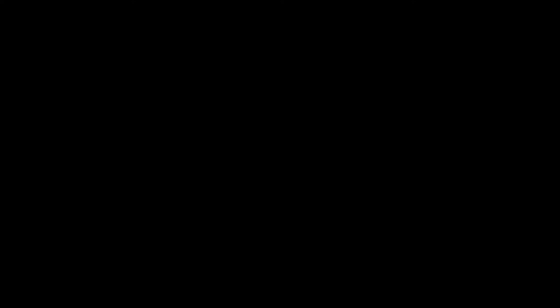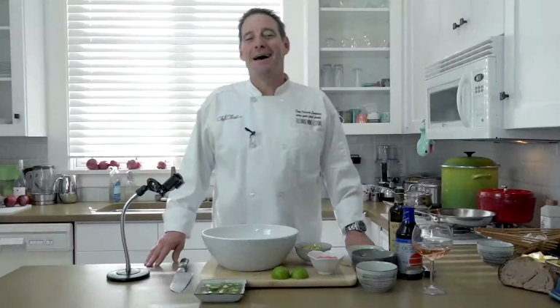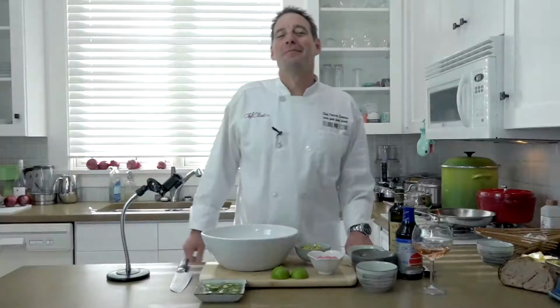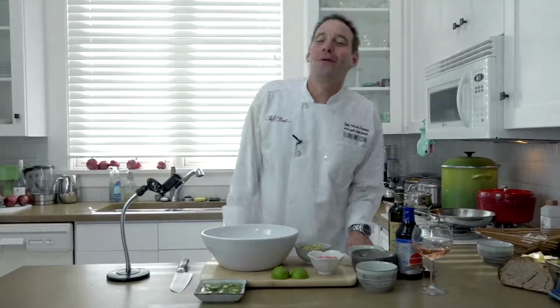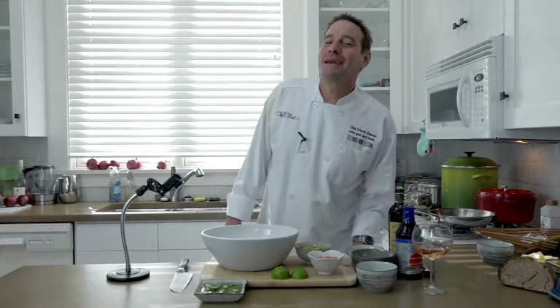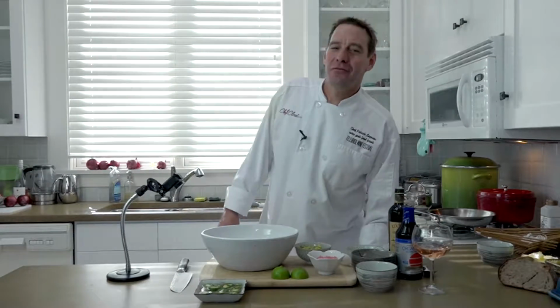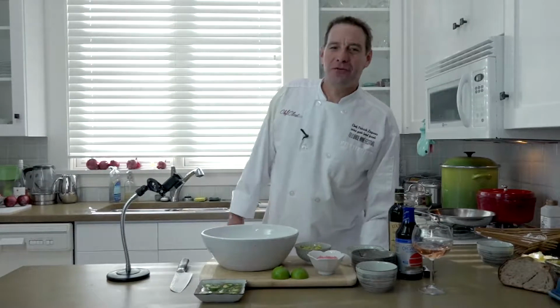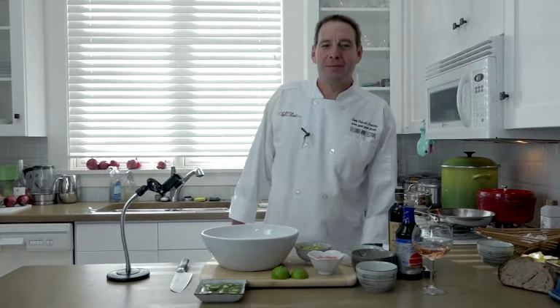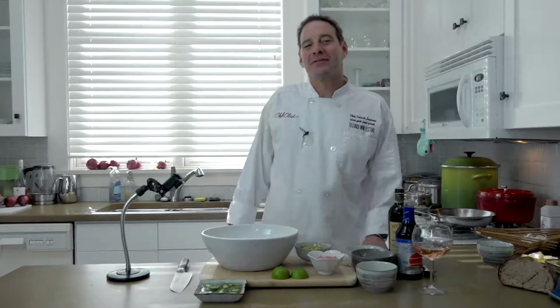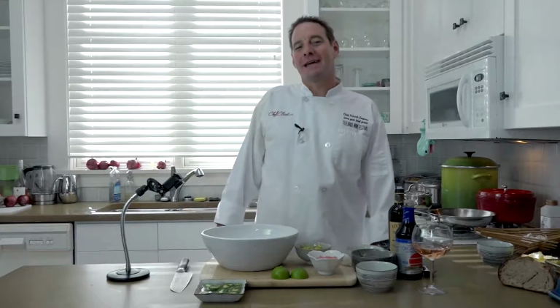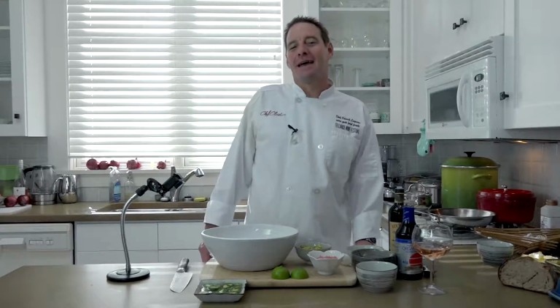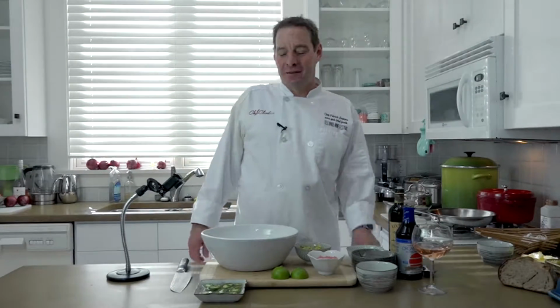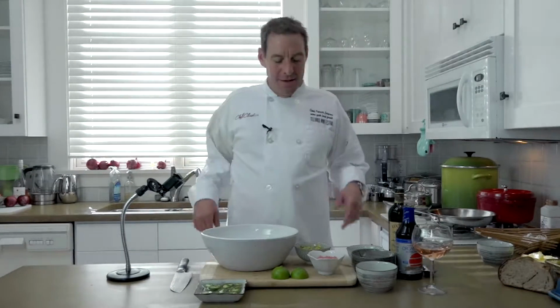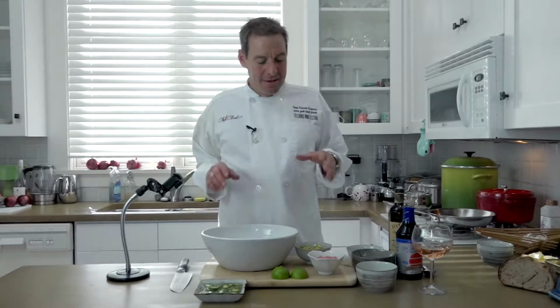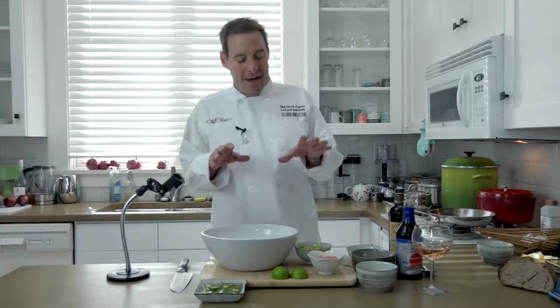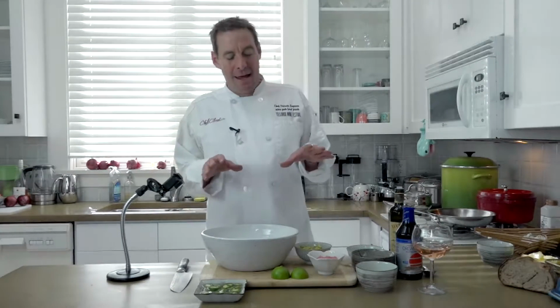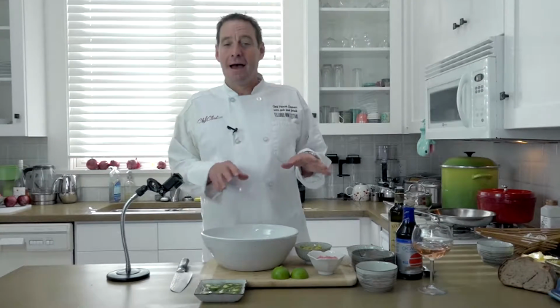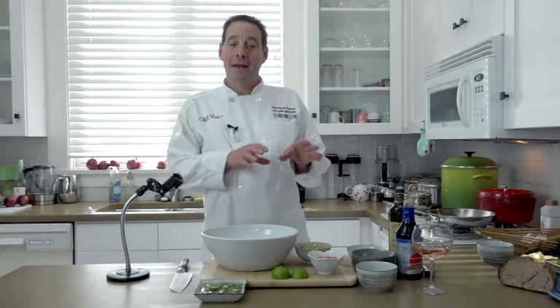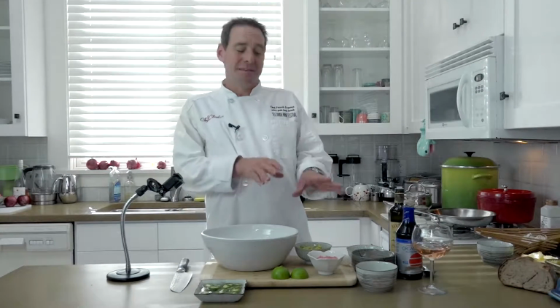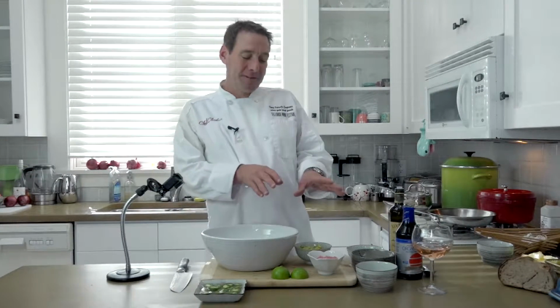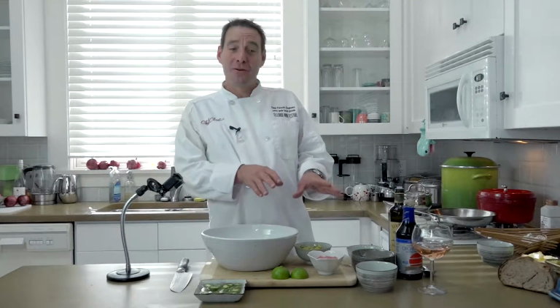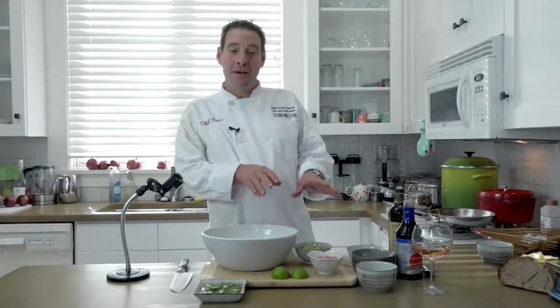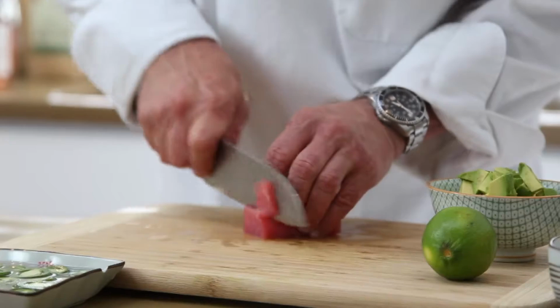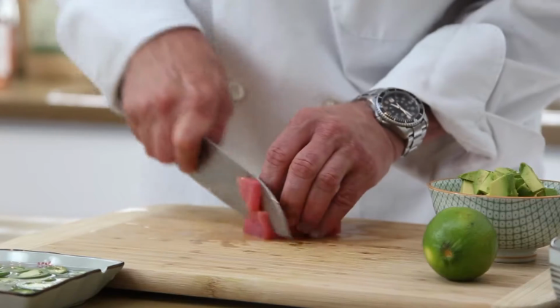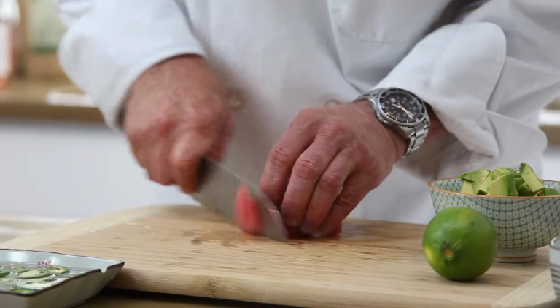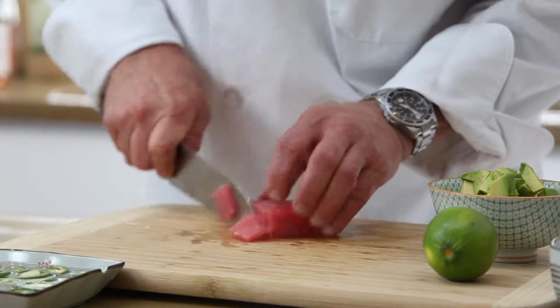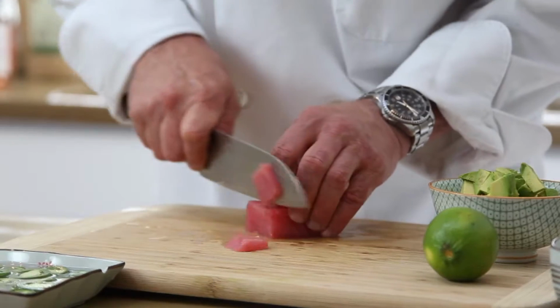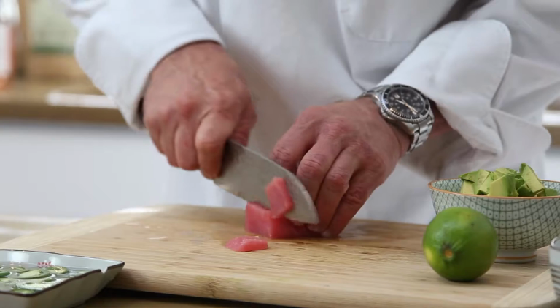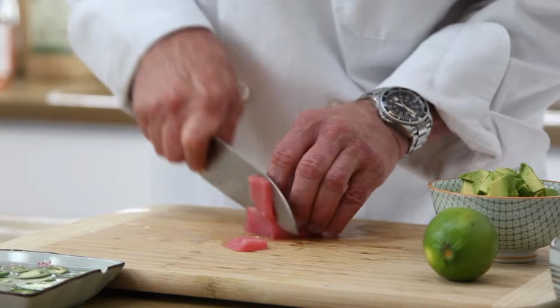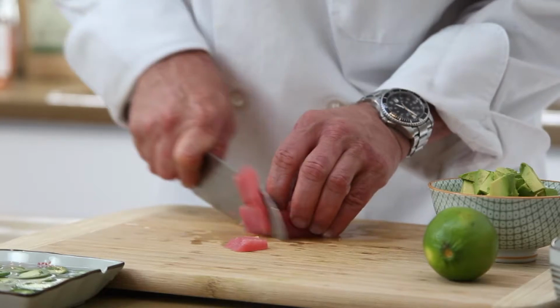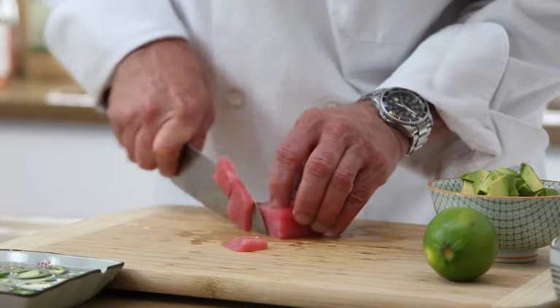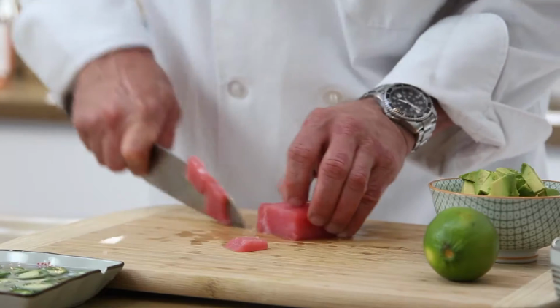Hi, I'm the Wine Geek Food Freak, Patrick Legans. Today I had a nice piece of tuna, so I wanted to show you a fun thing to do with that.